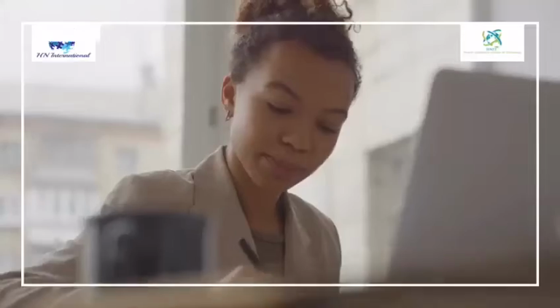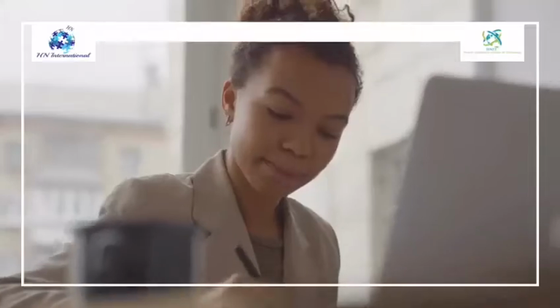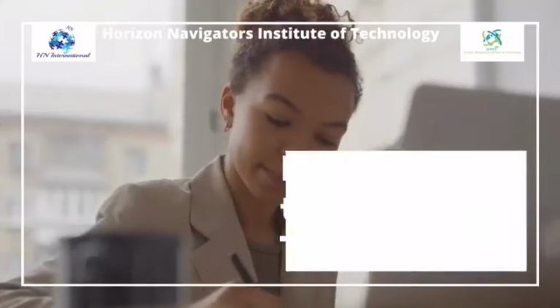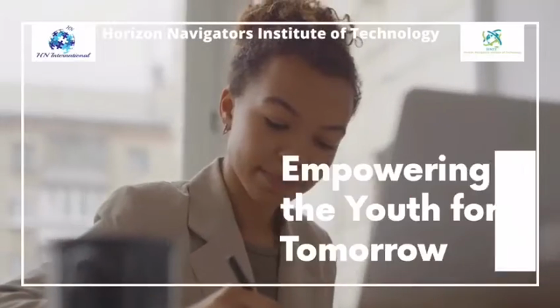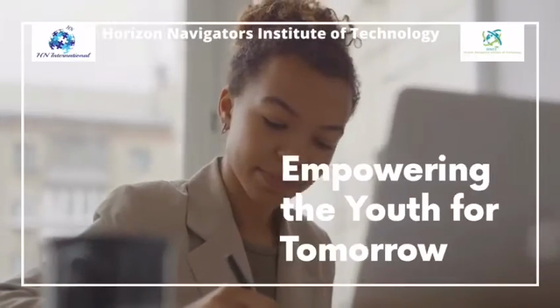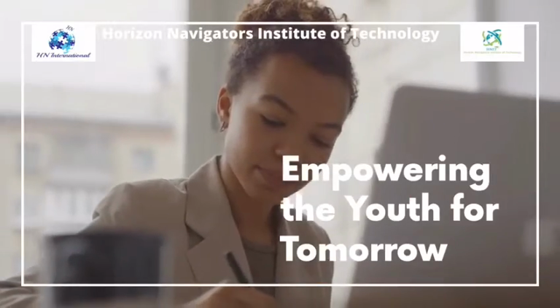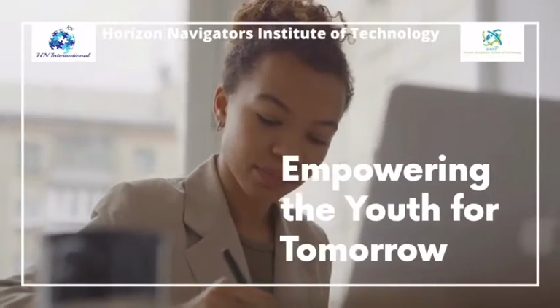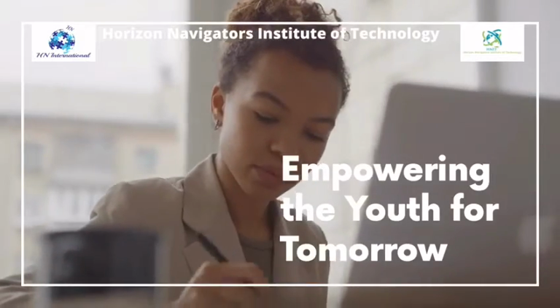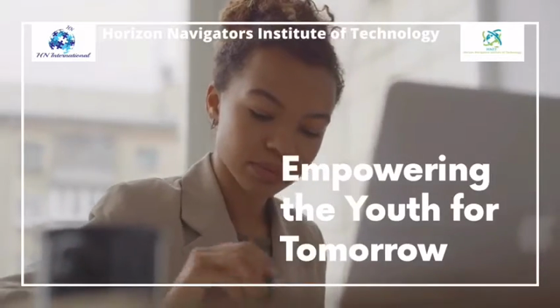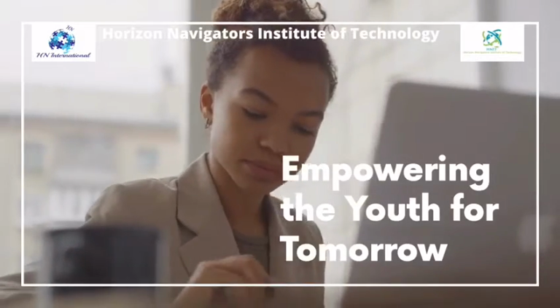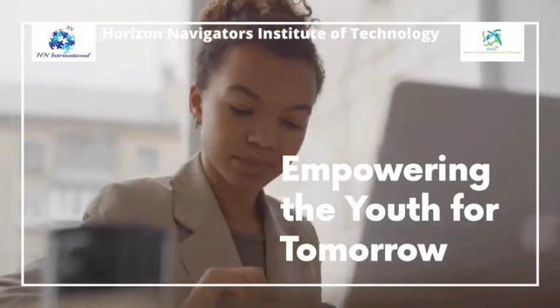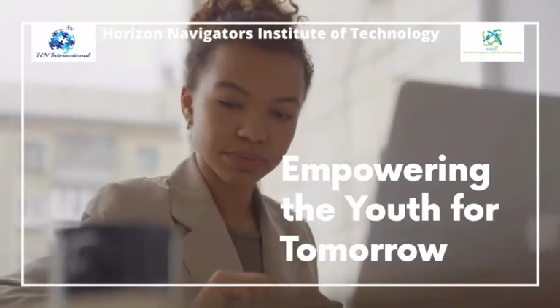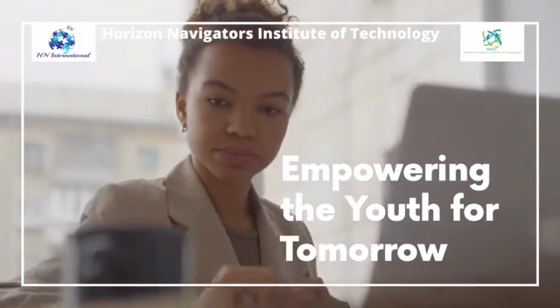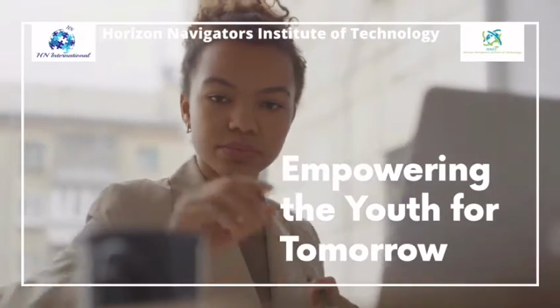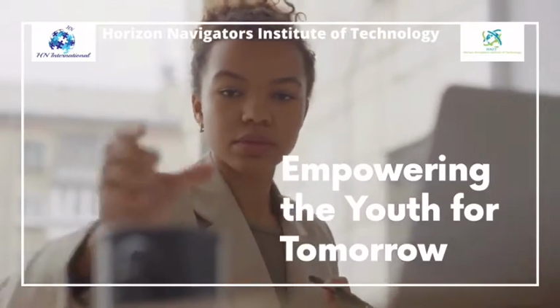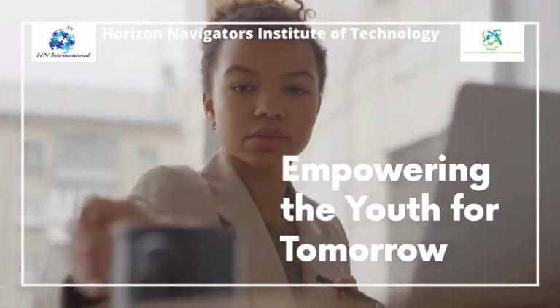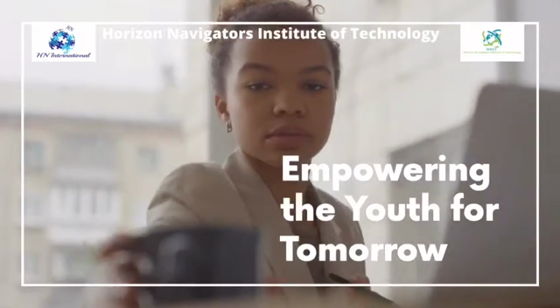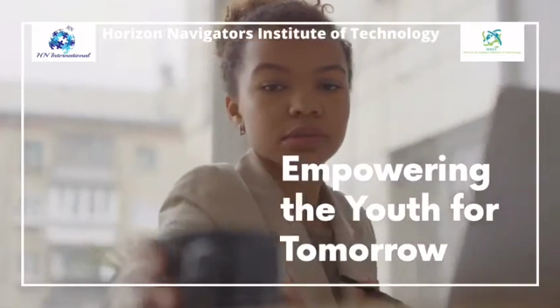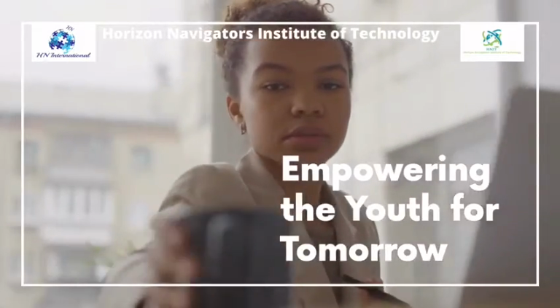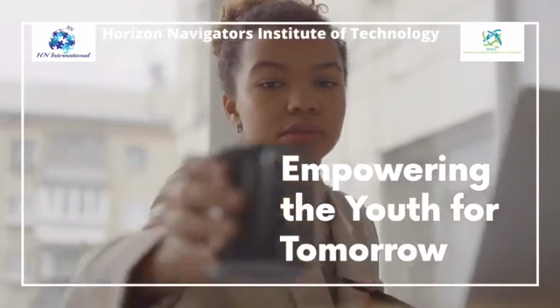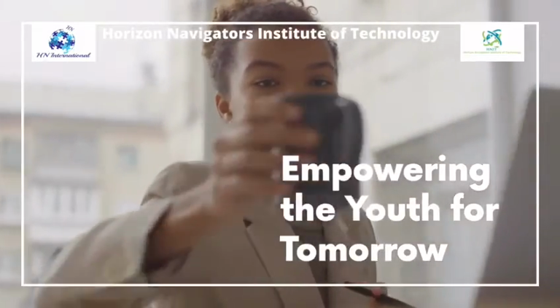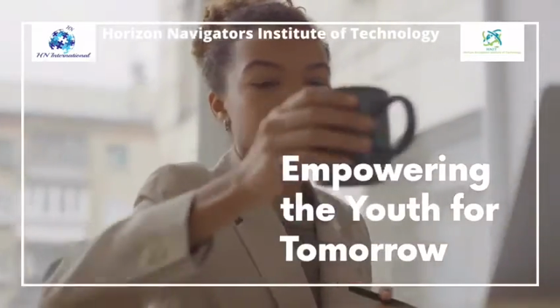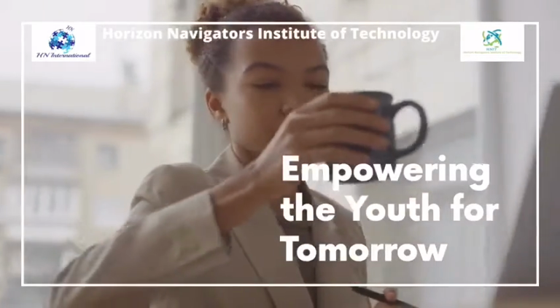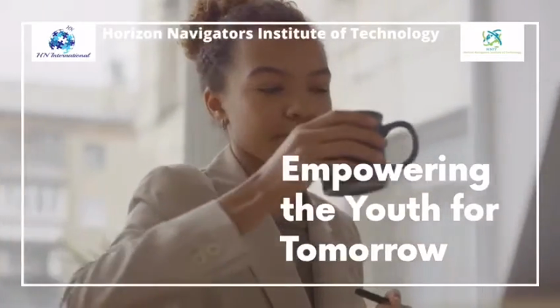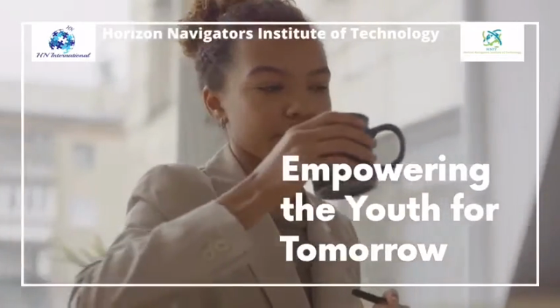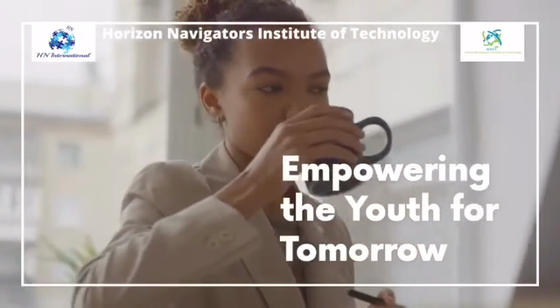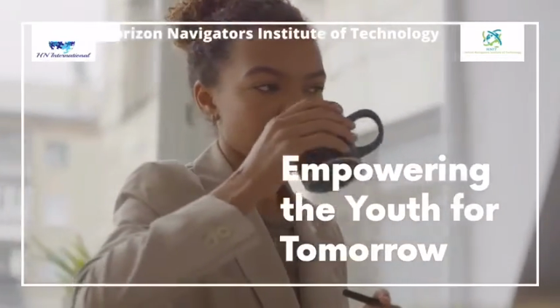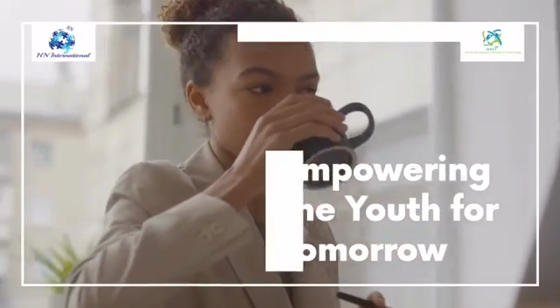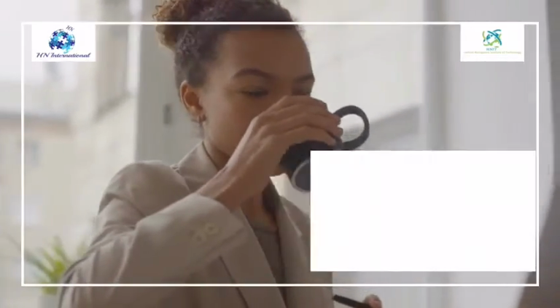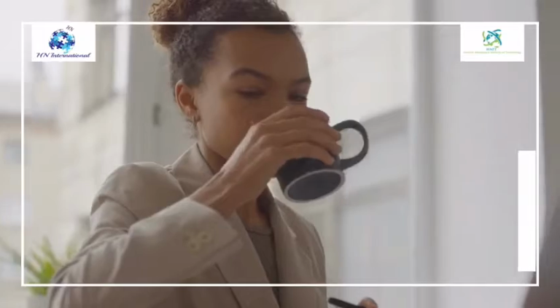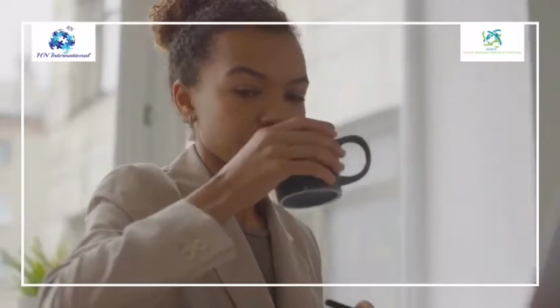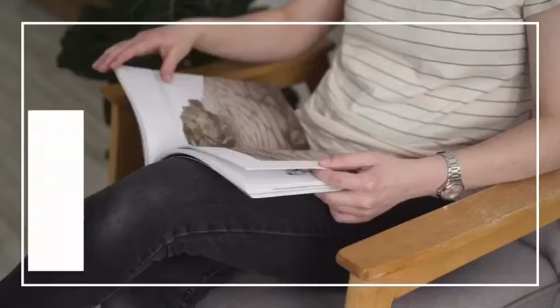Horizon Navigators Institute of Technology, empowering the youth for tomorrow.